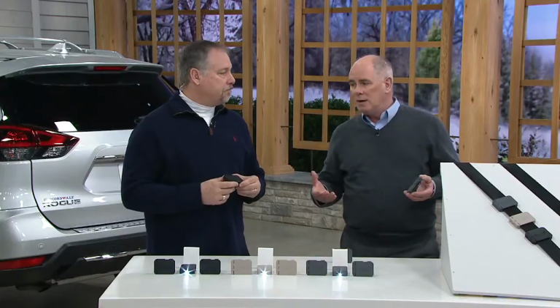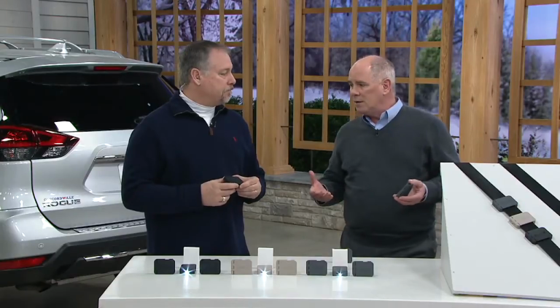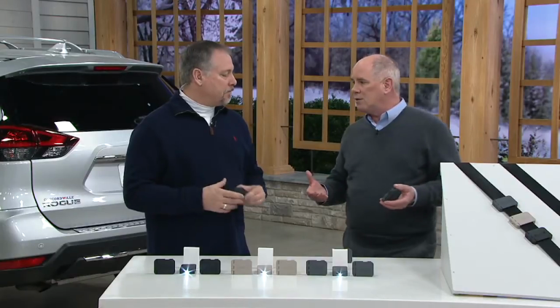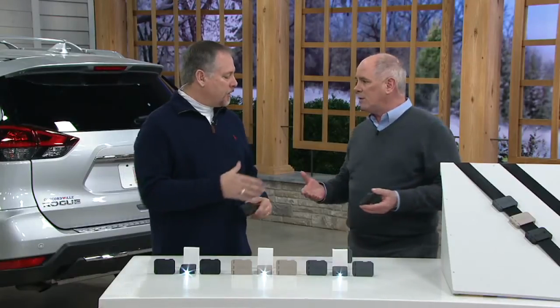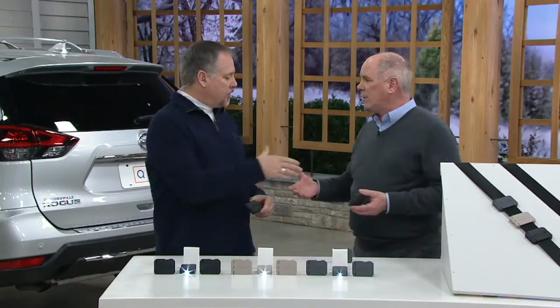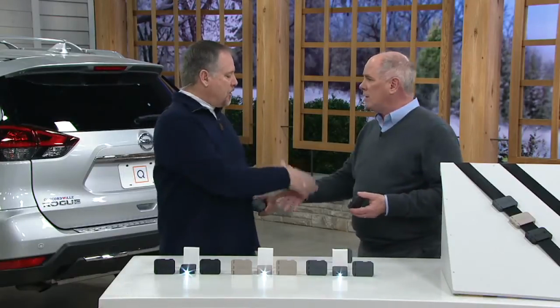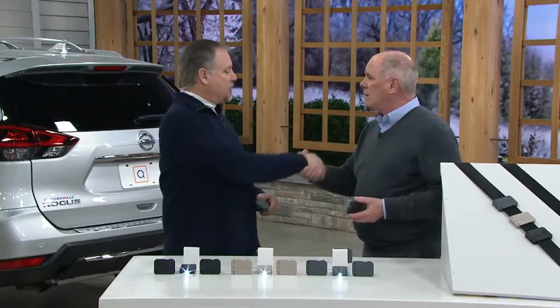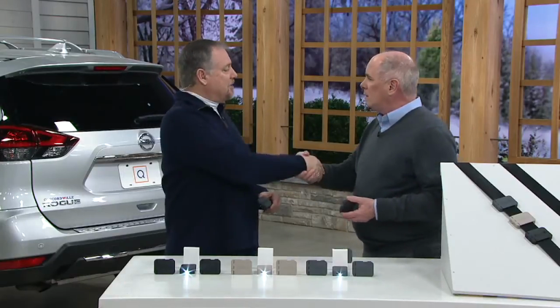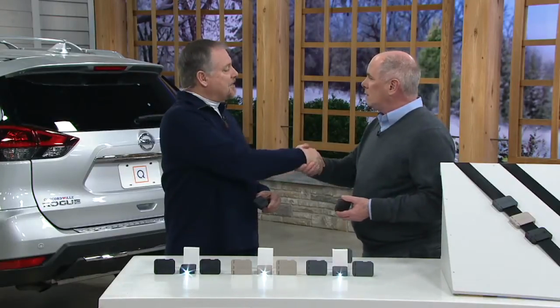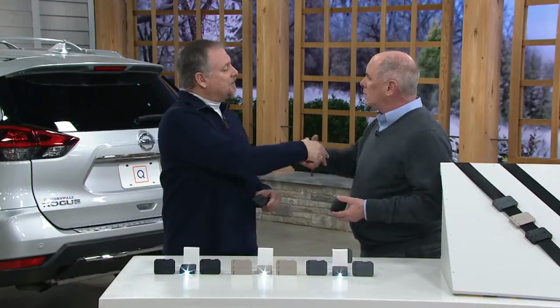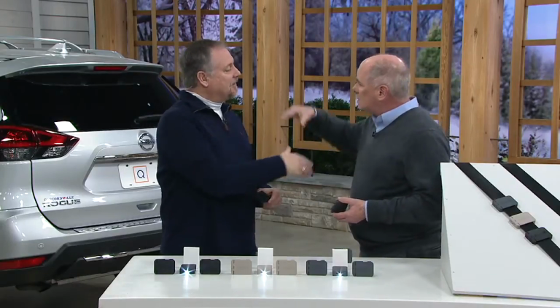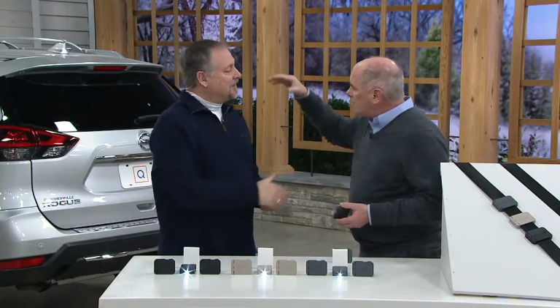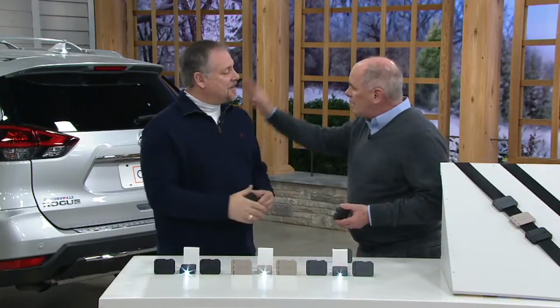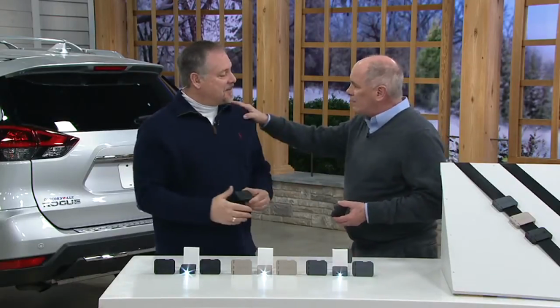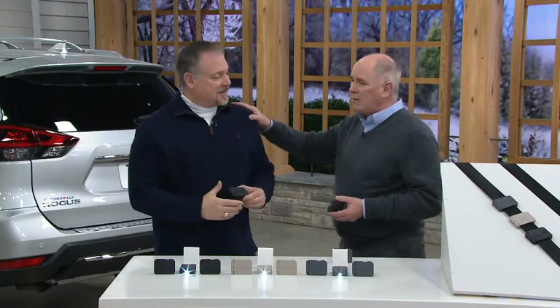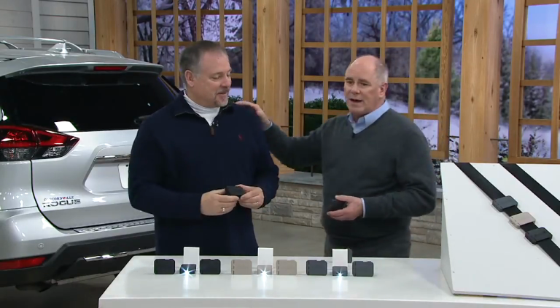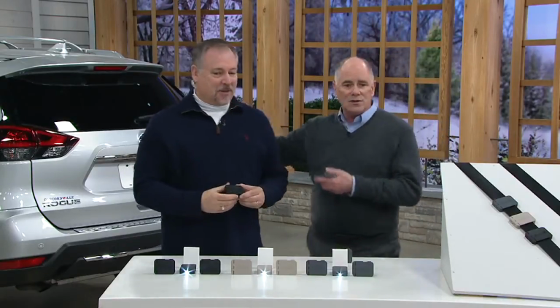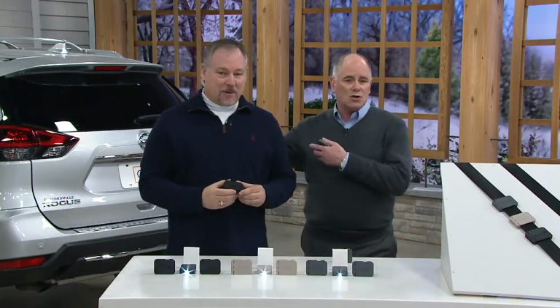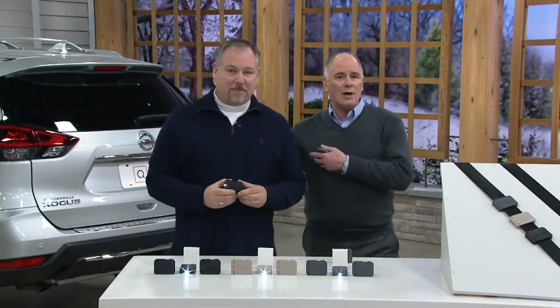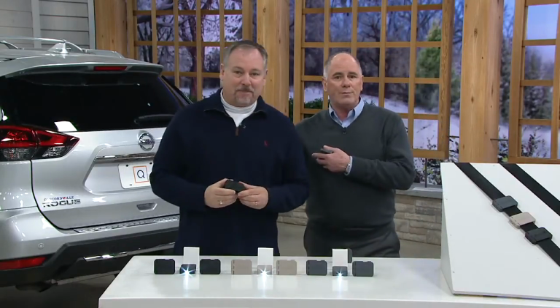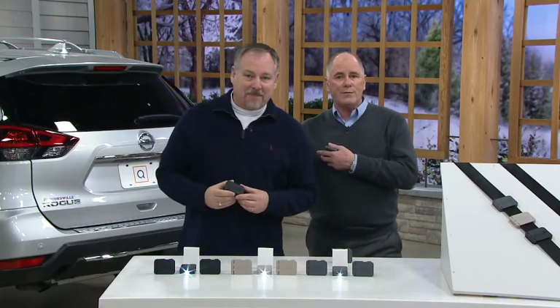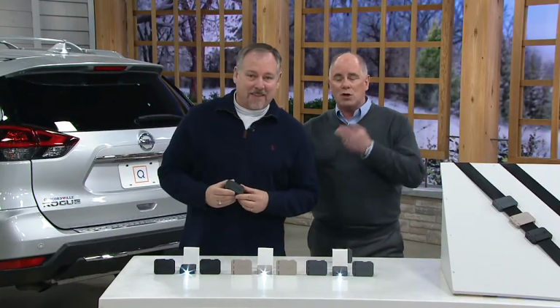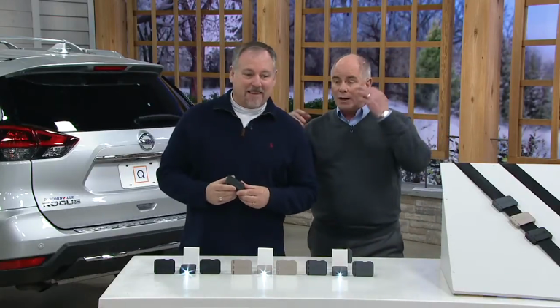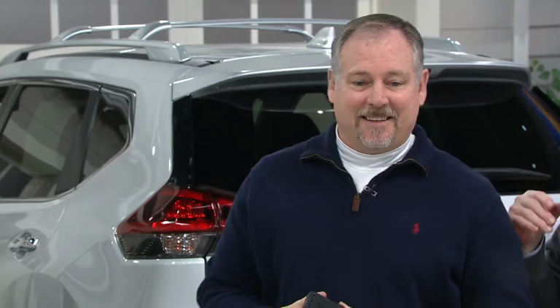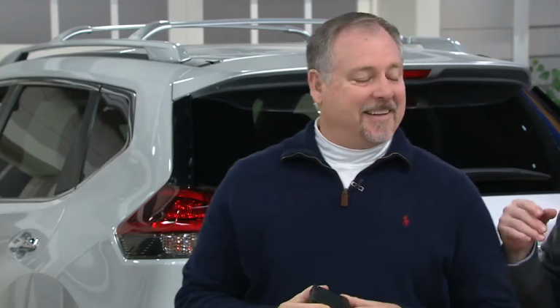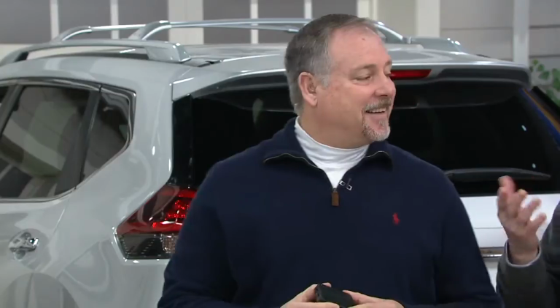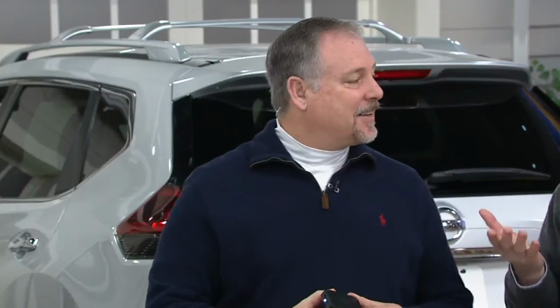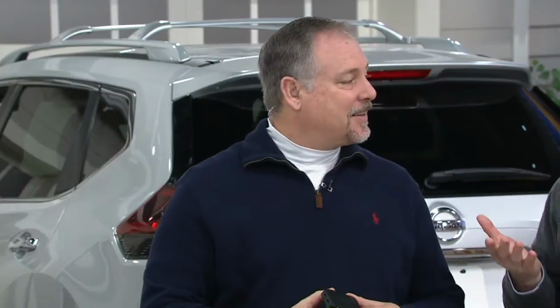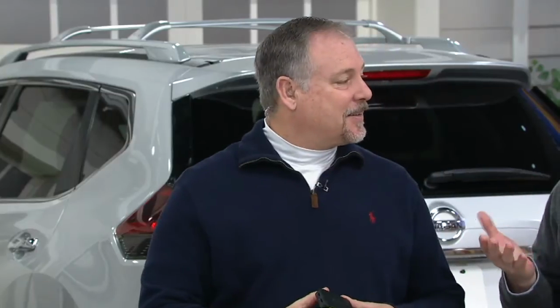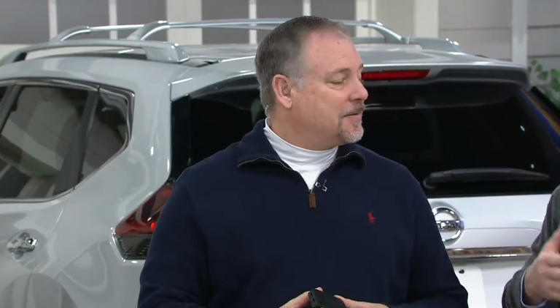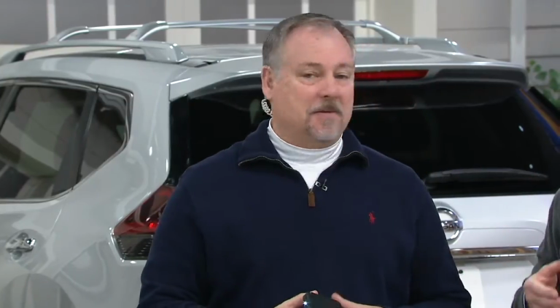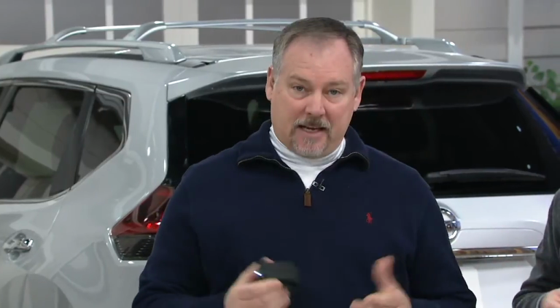How you doing, my friend? Good to see you. Thank you for coming back. This is Sean Pickford — Sean's a tool guy like I am.